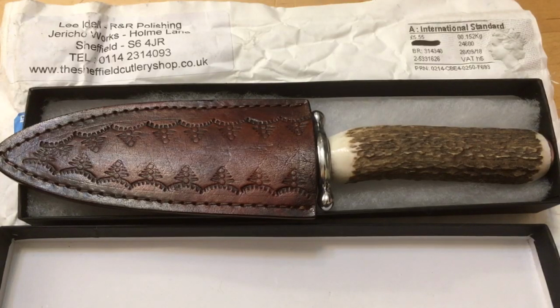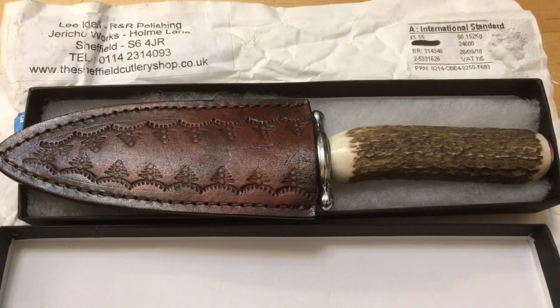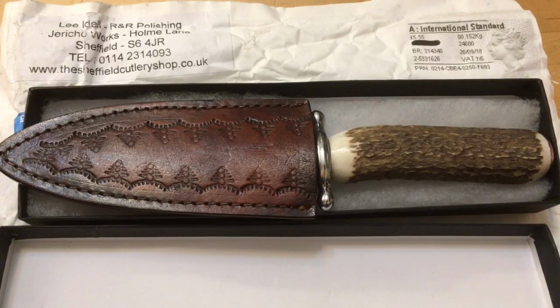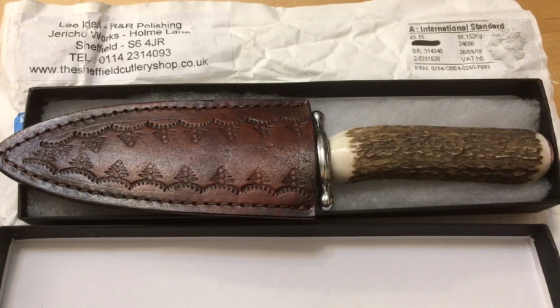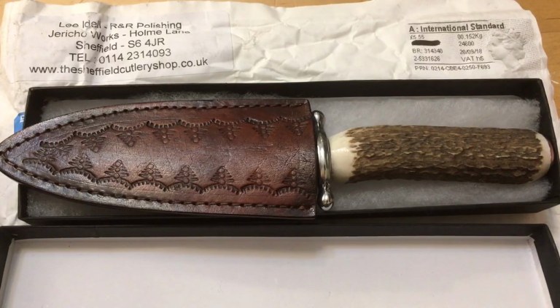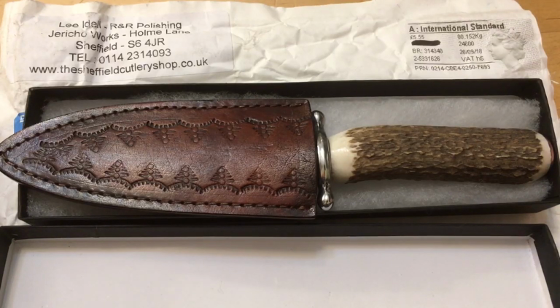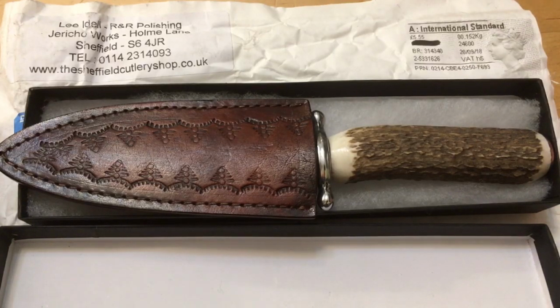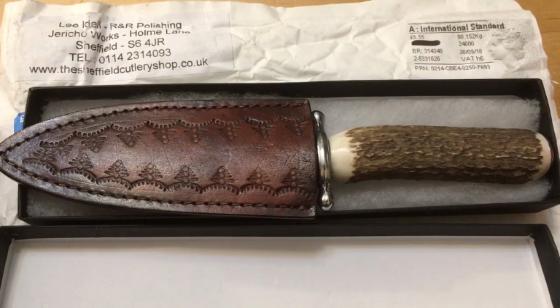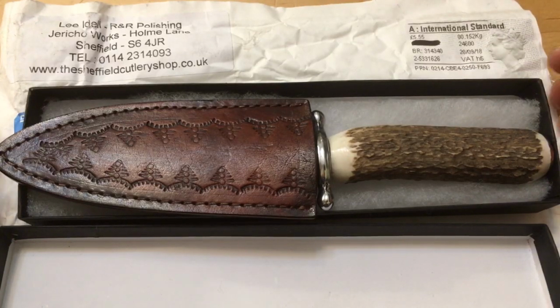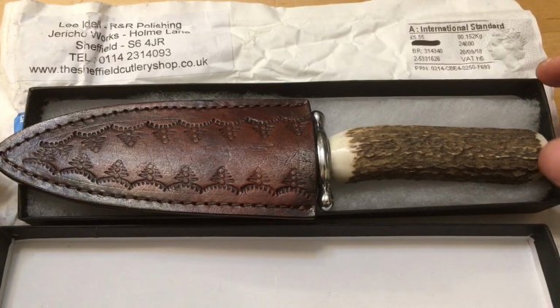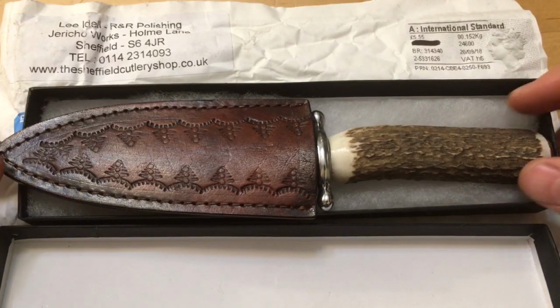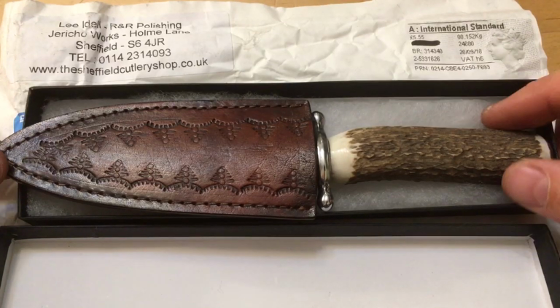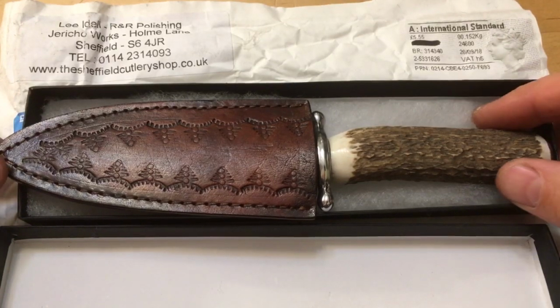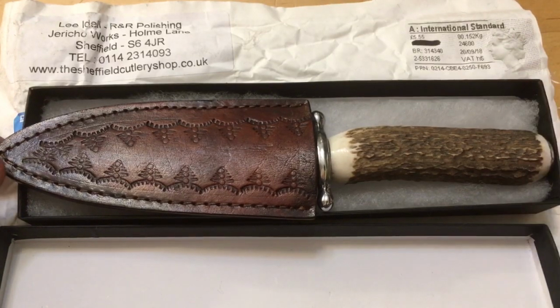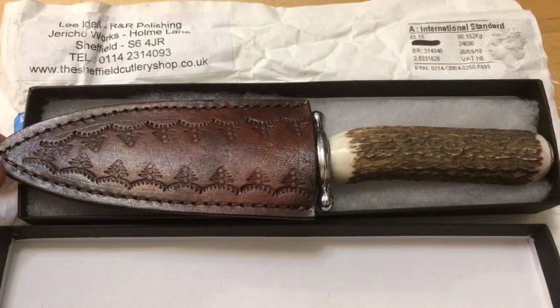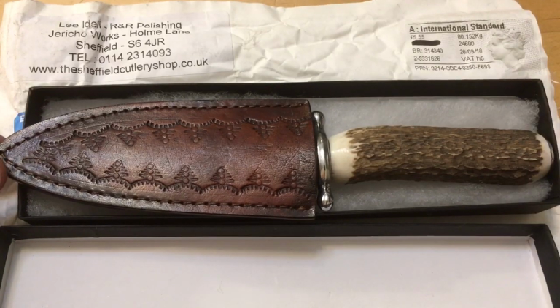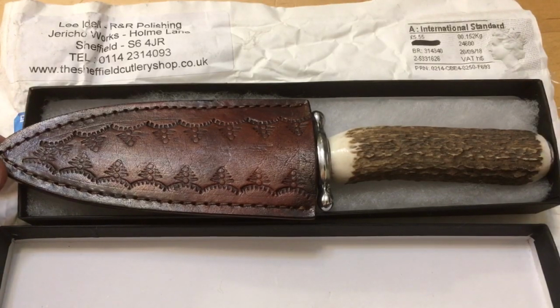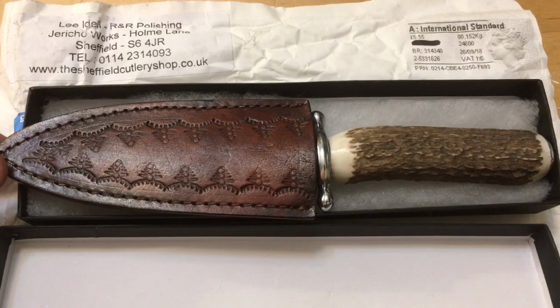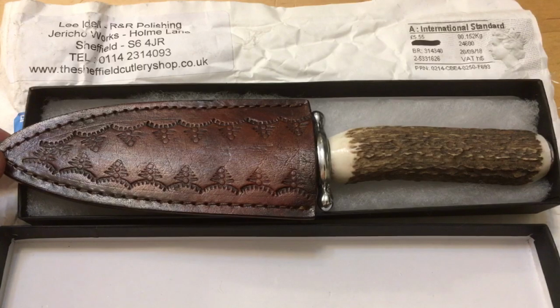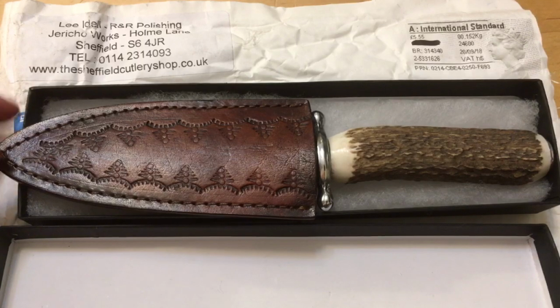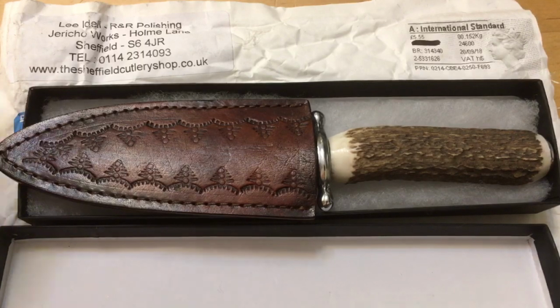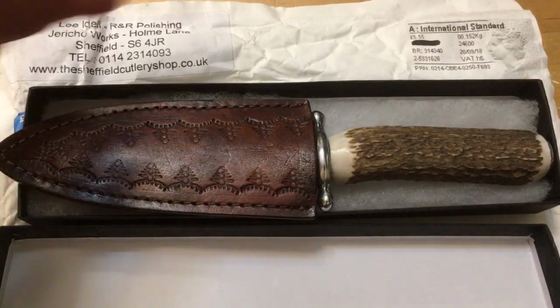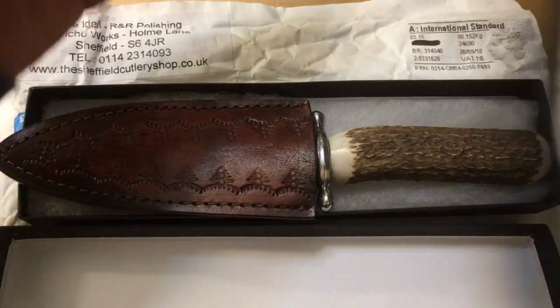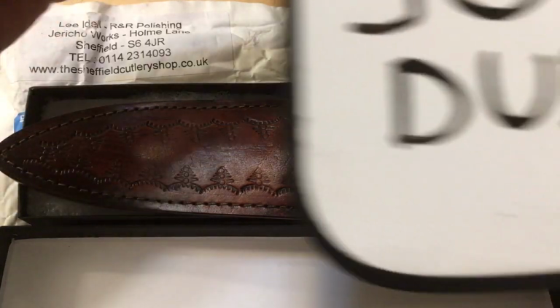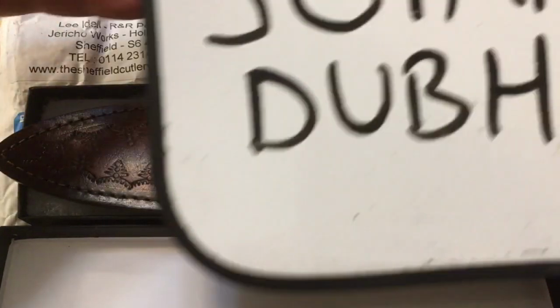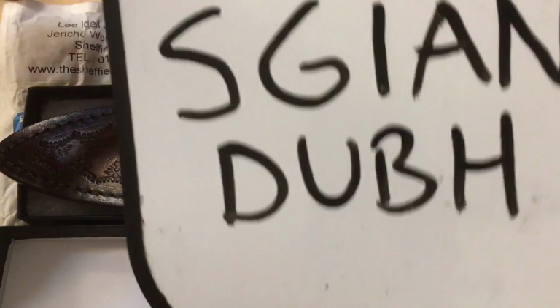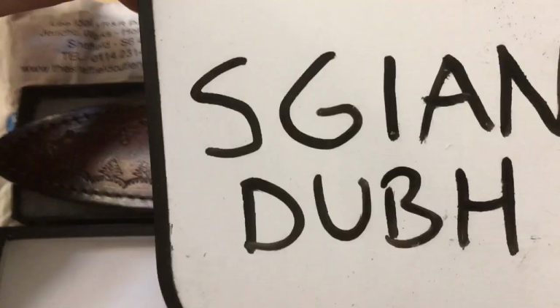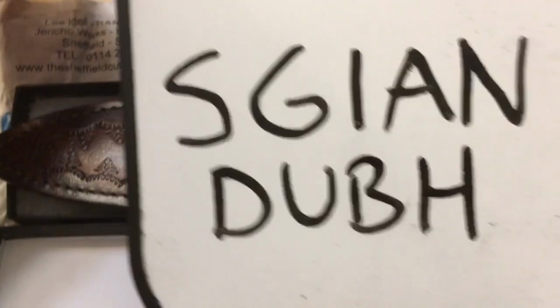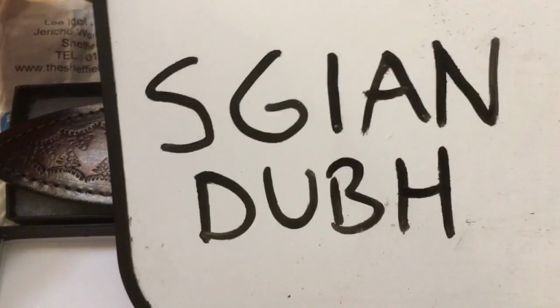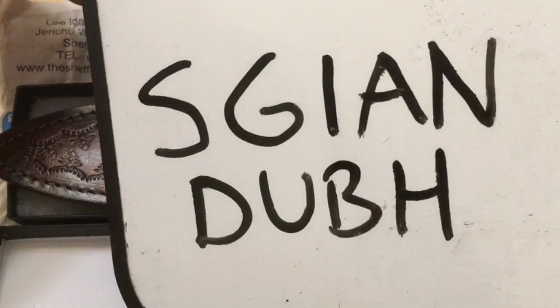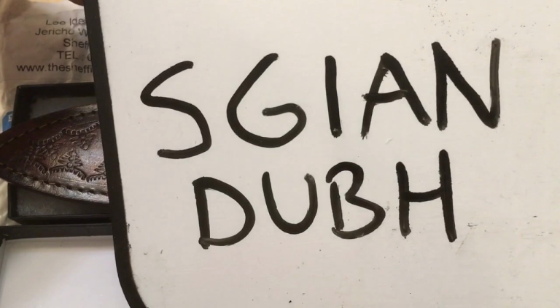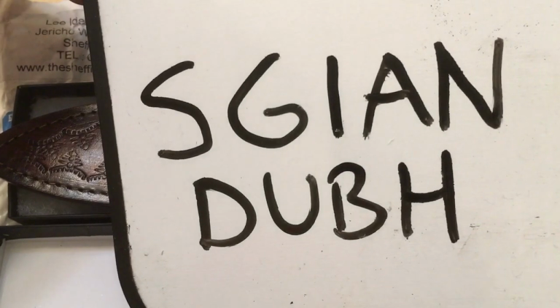This is a beautiful, one-of-a-kind, handmade Sgian Dubh knife. Sgian Dubh means 'black knife.' It's Scottish, and it's spelled like that.